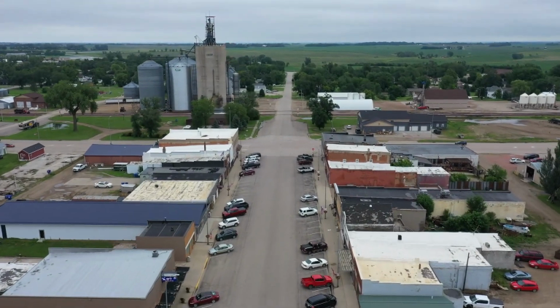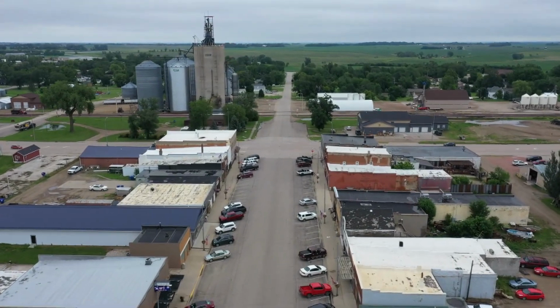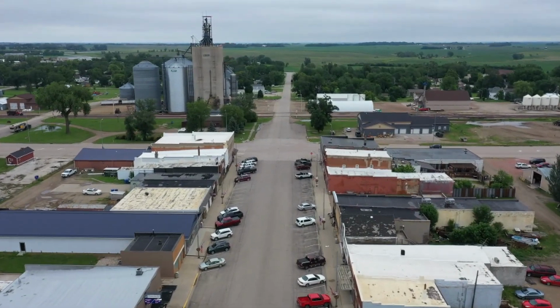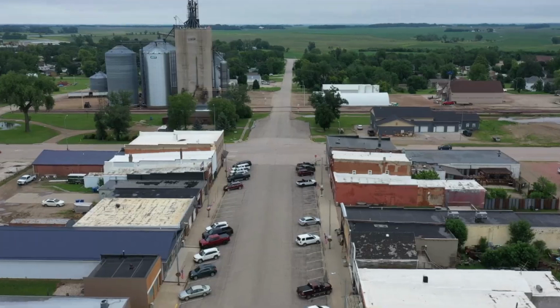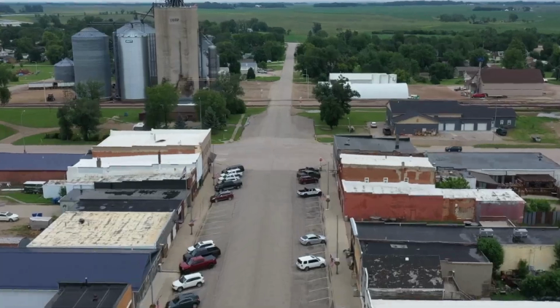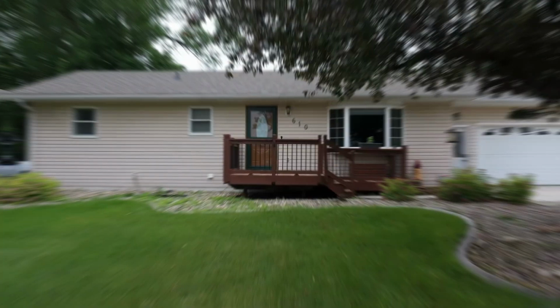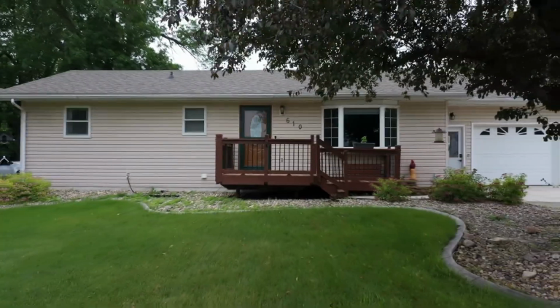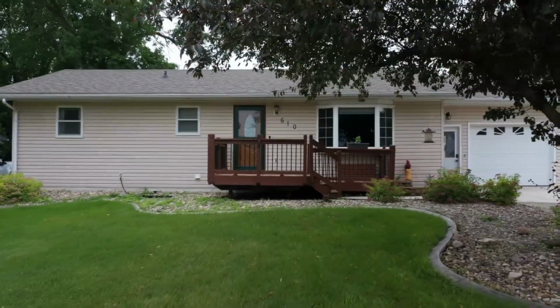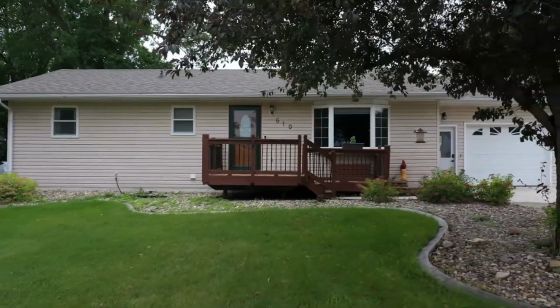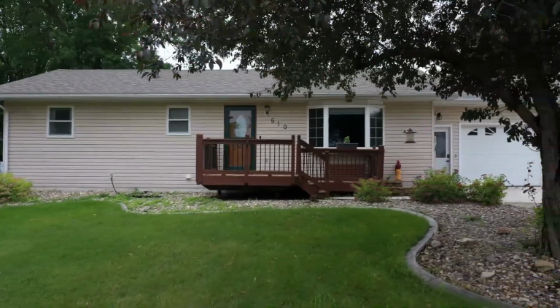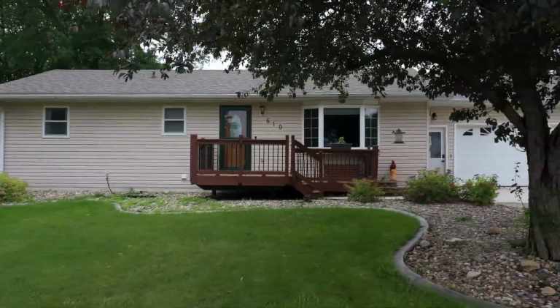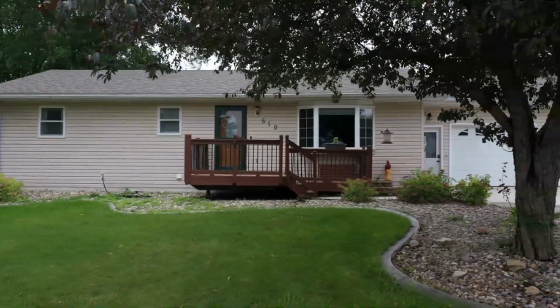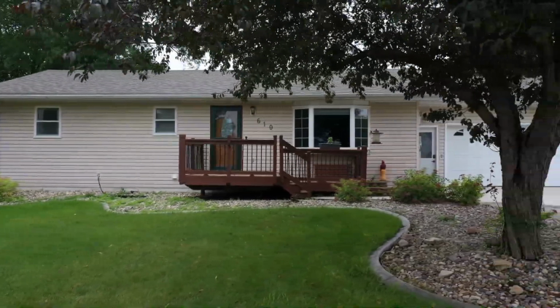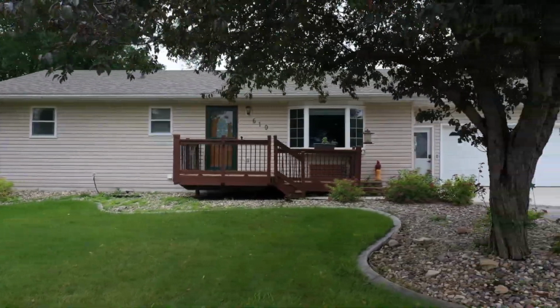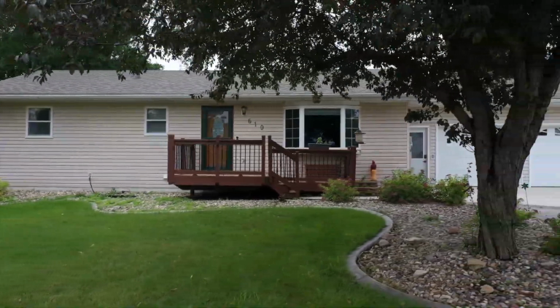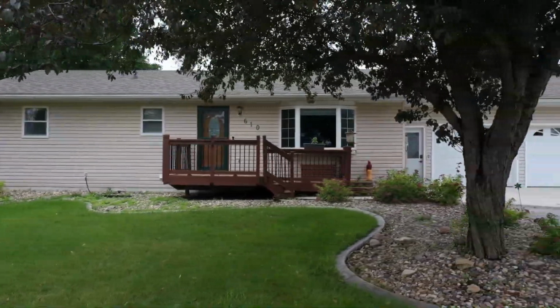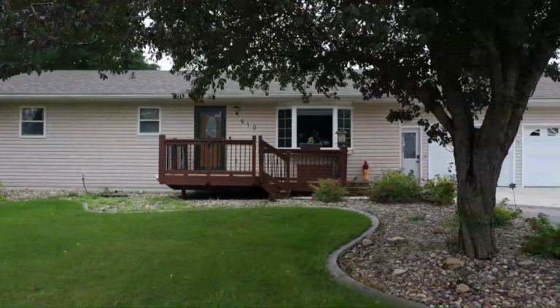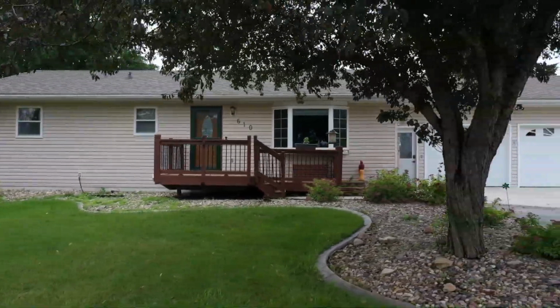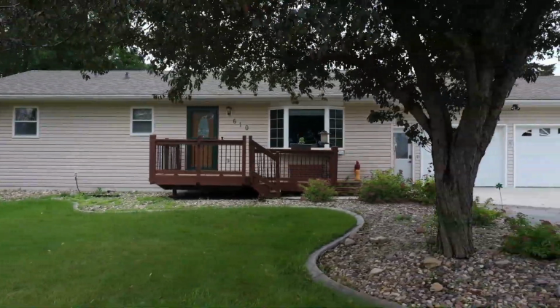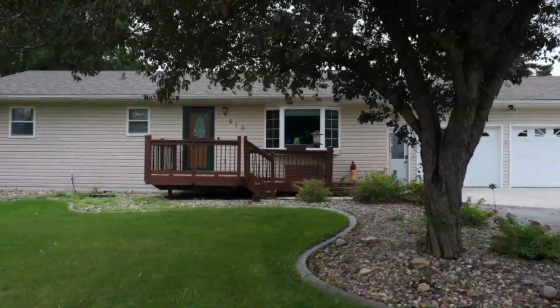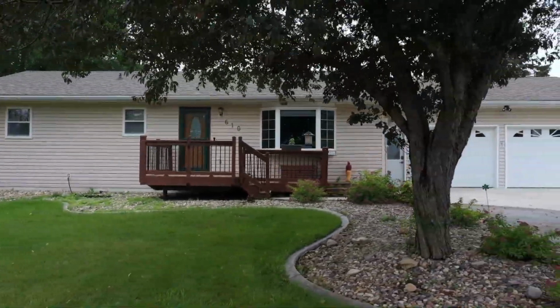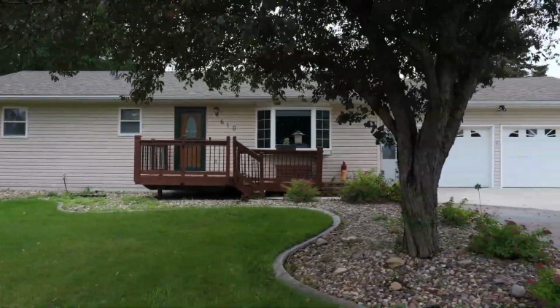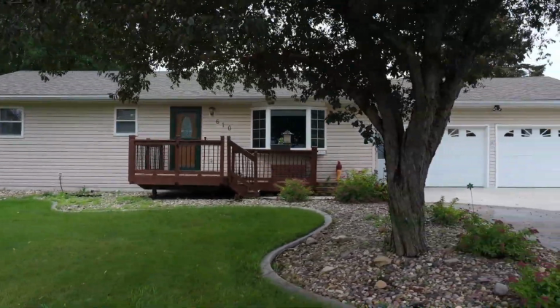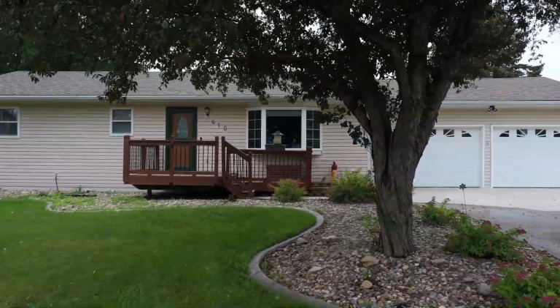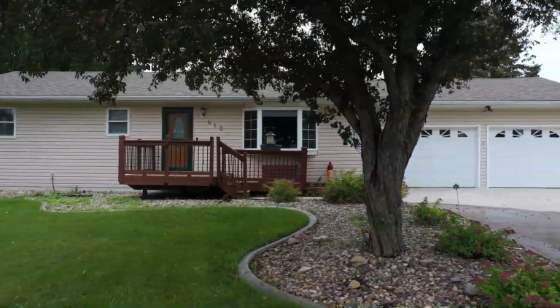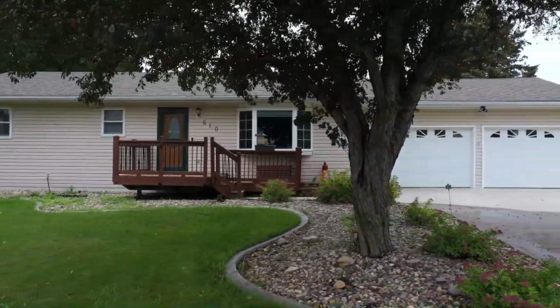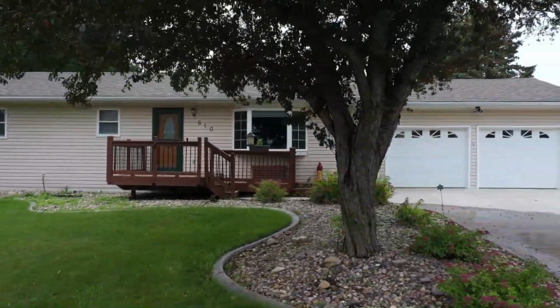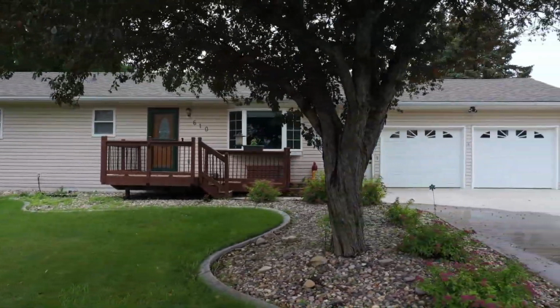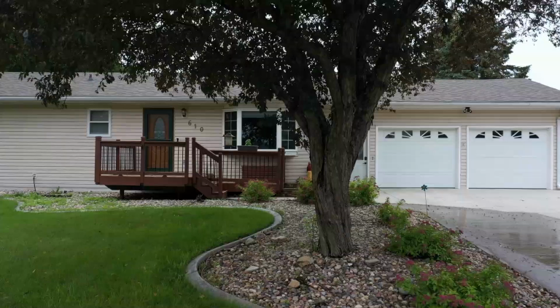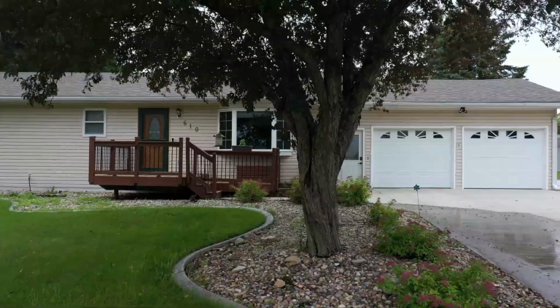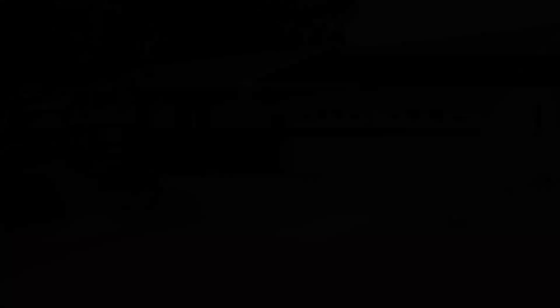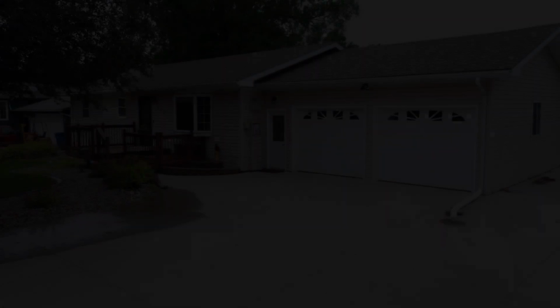Now let's take a peek at this beautiful ranch-style home on an 88 by 150 lot.